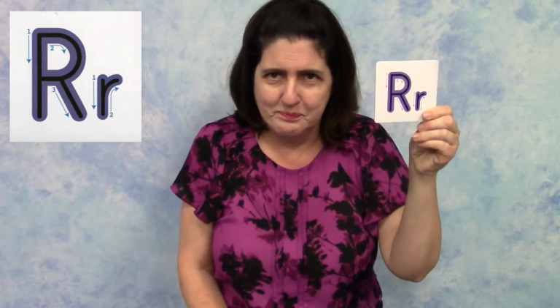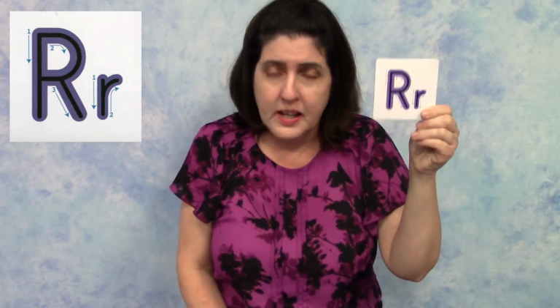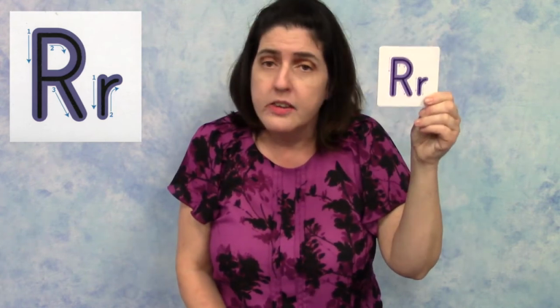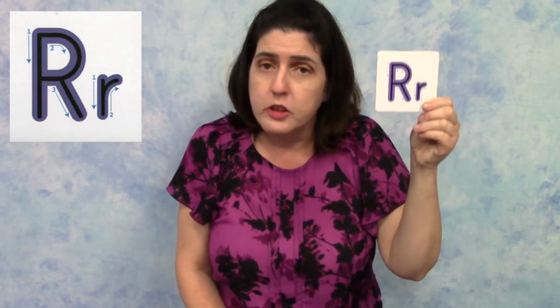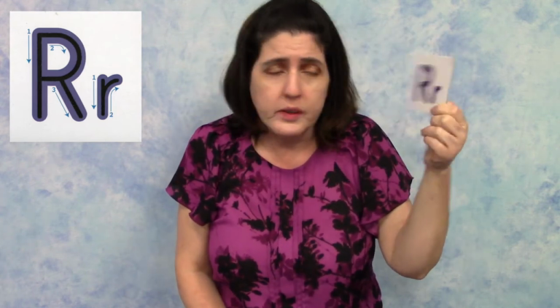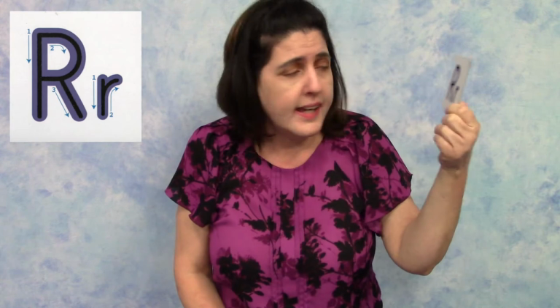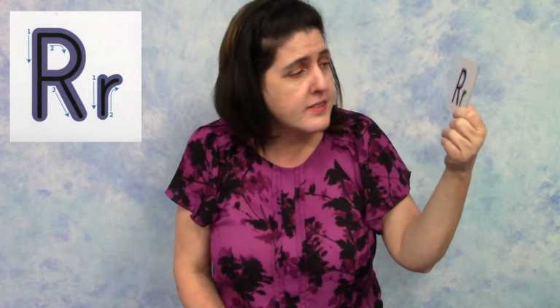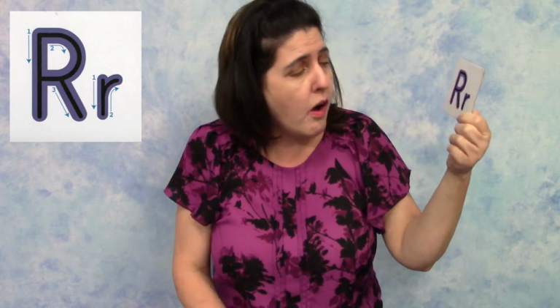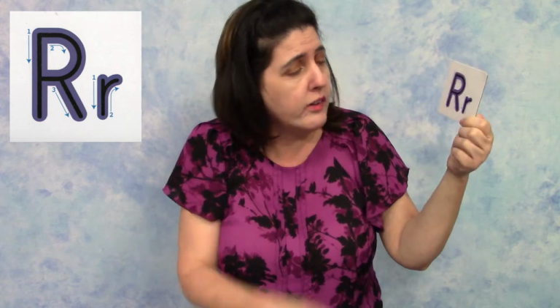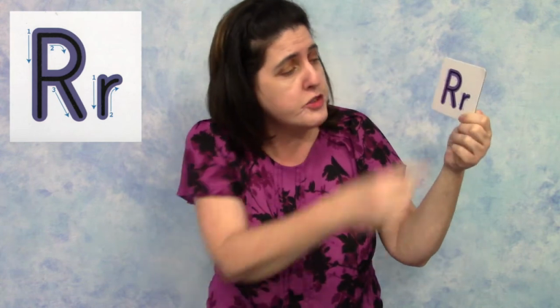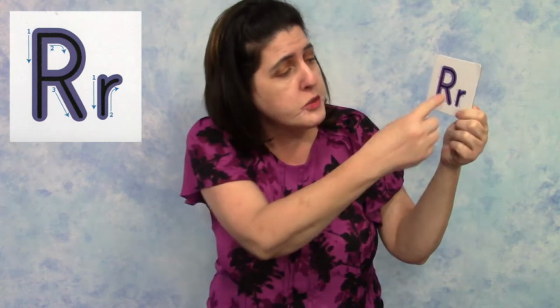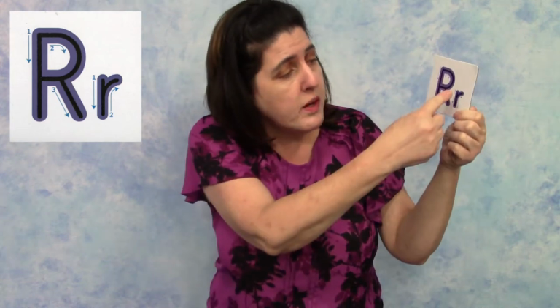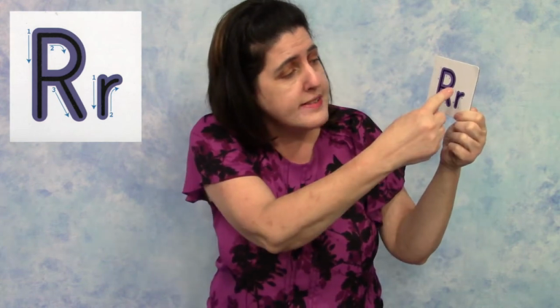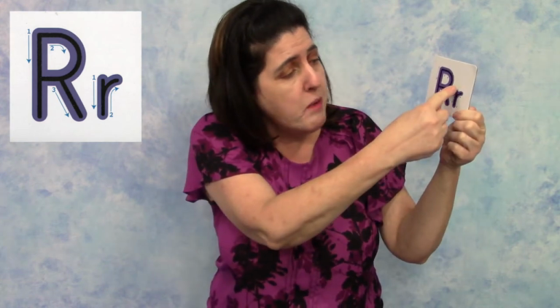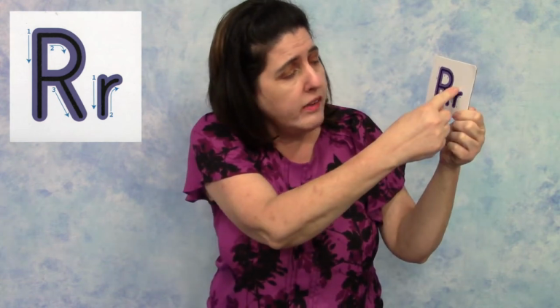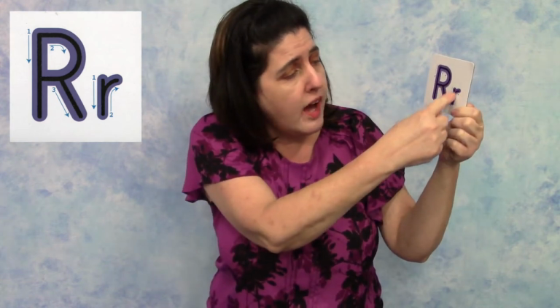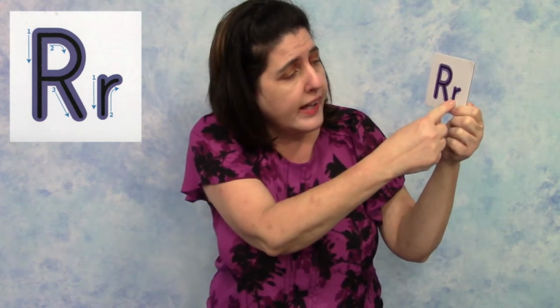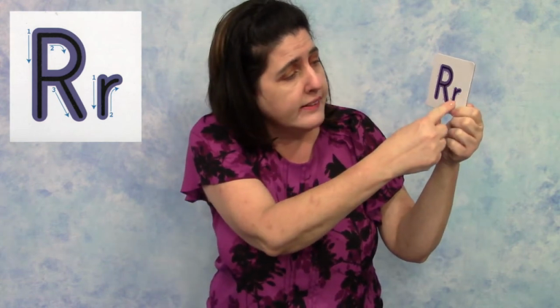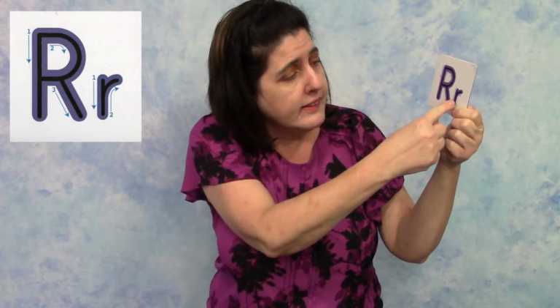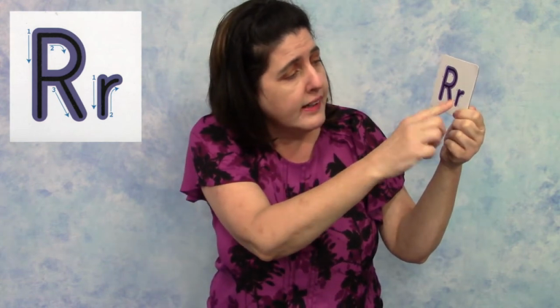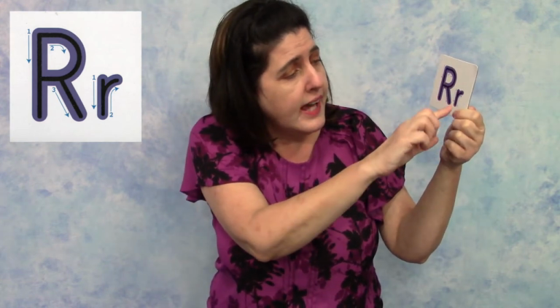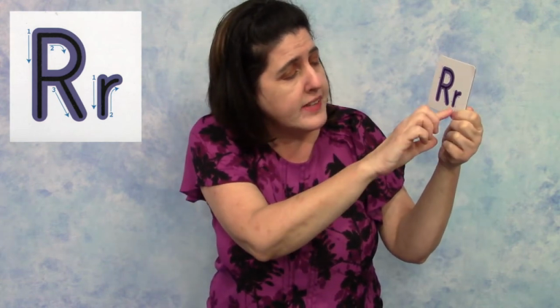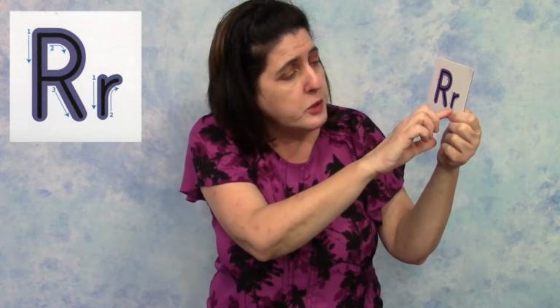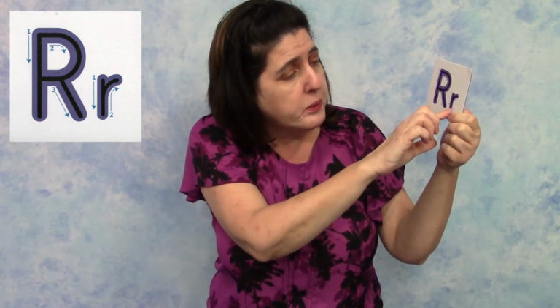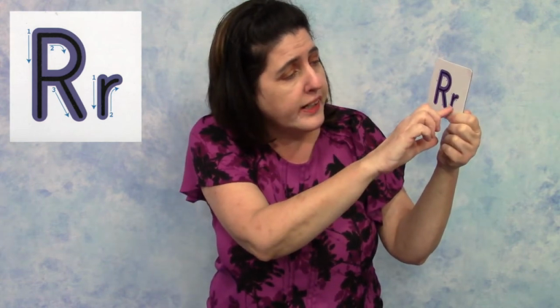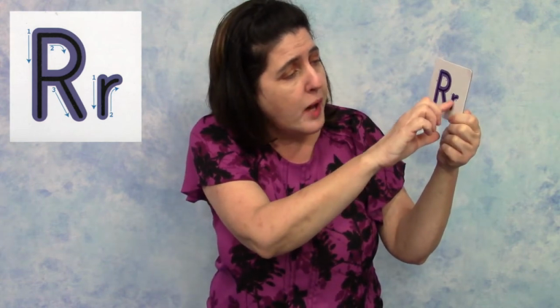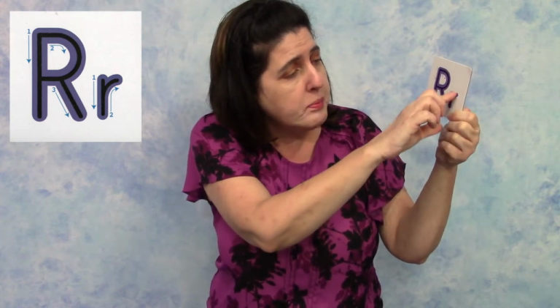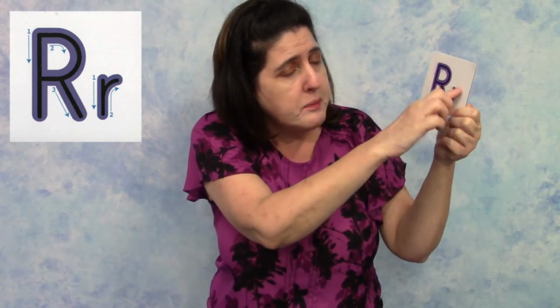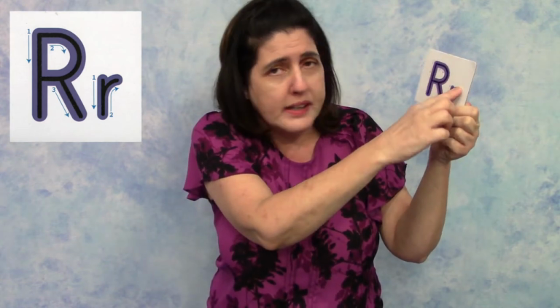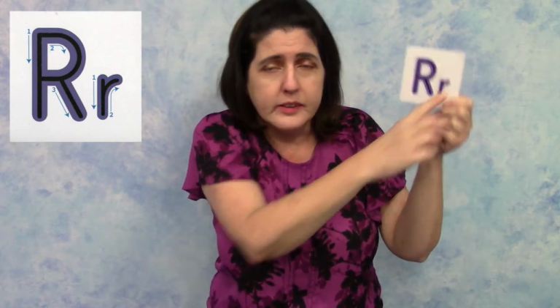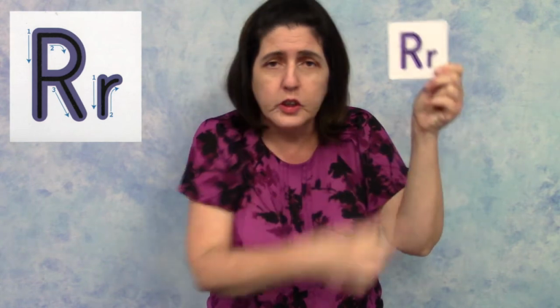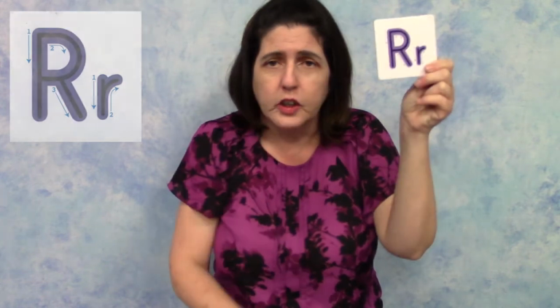The lowercase r is just one small line, and then you bring it up and make a little hook.